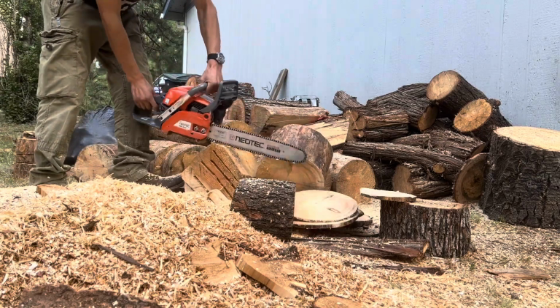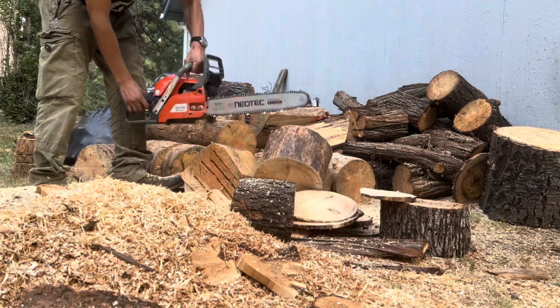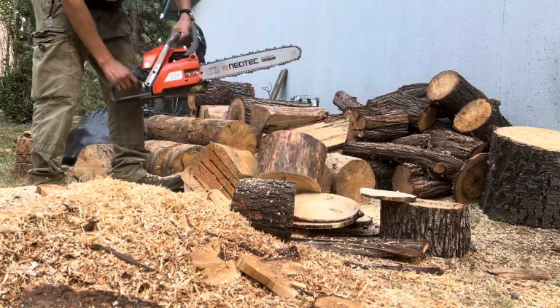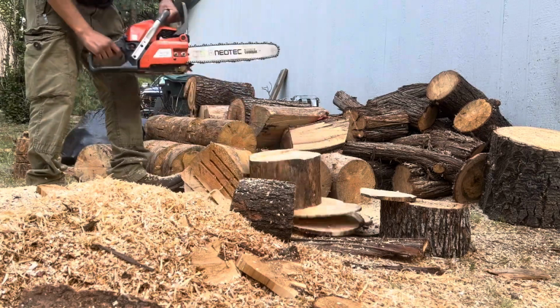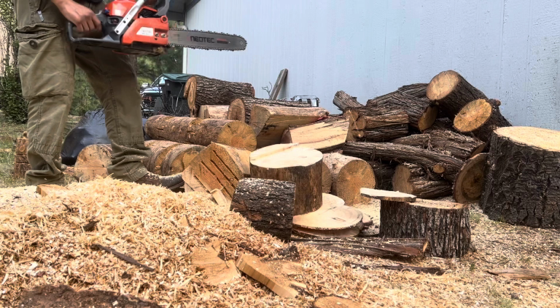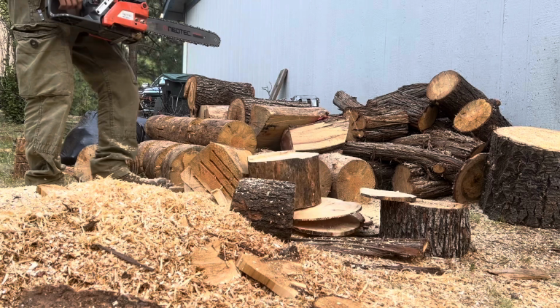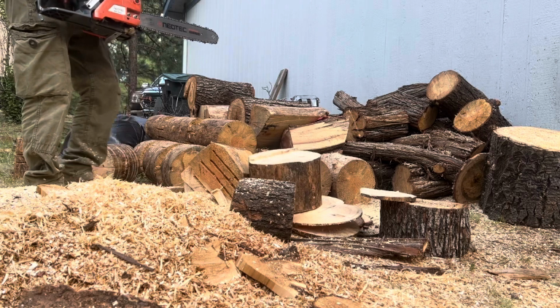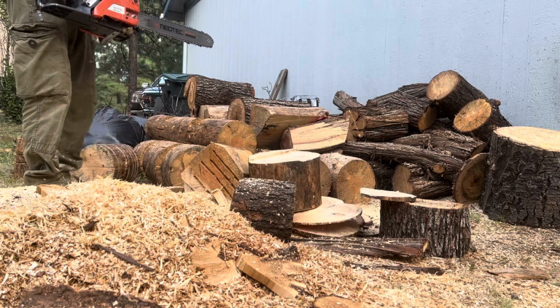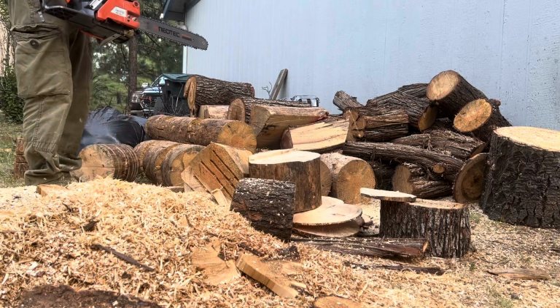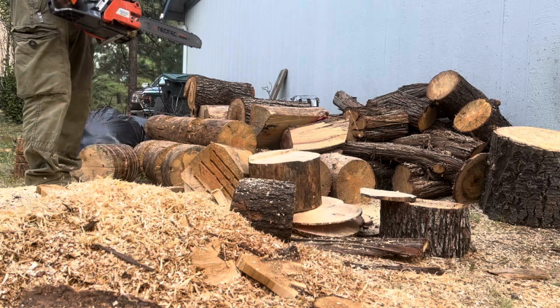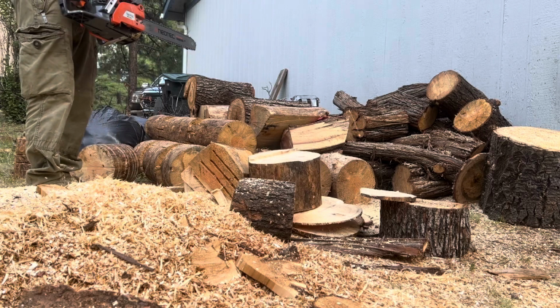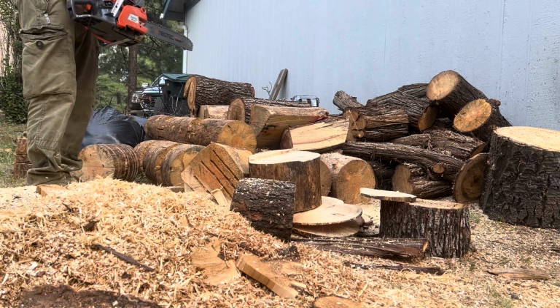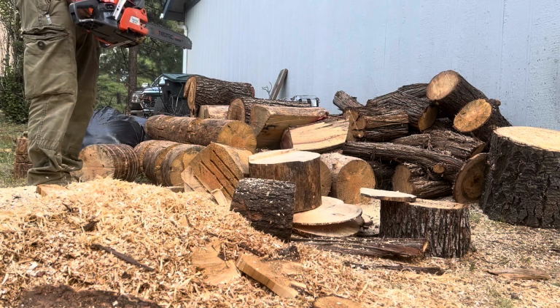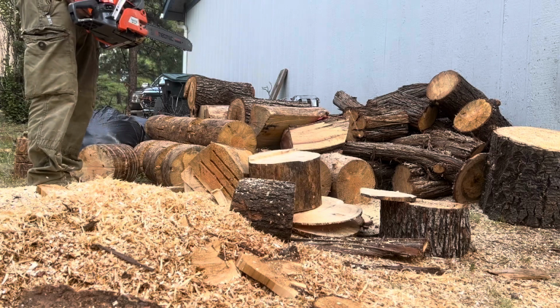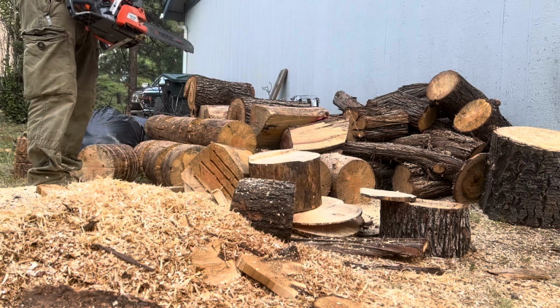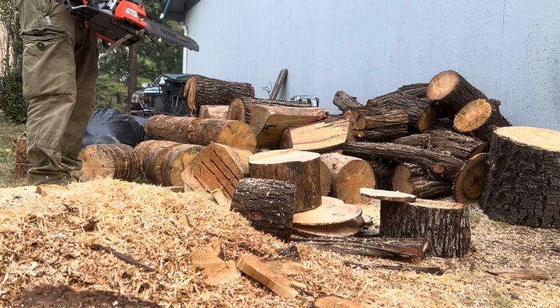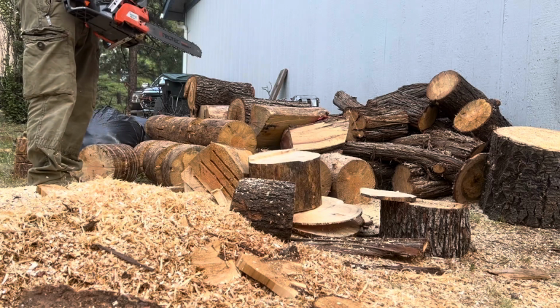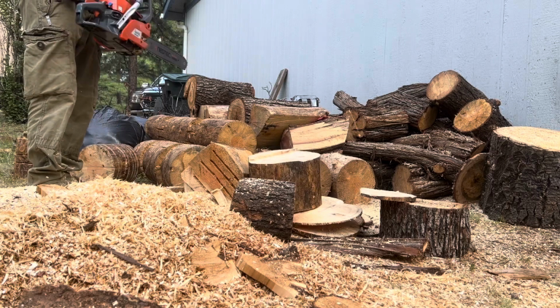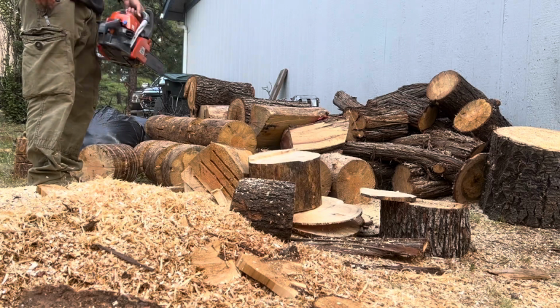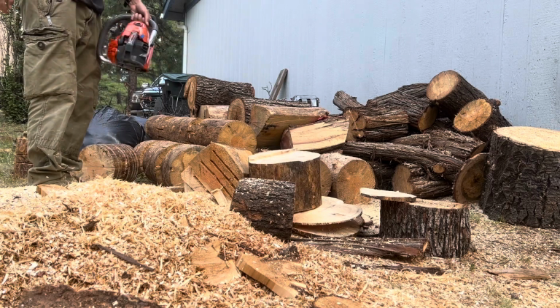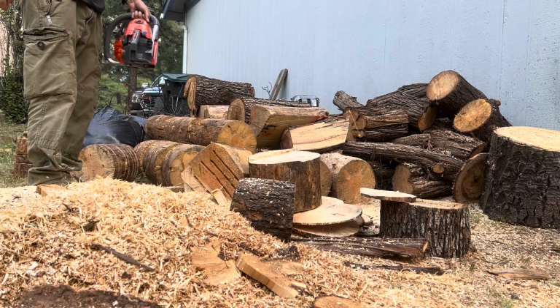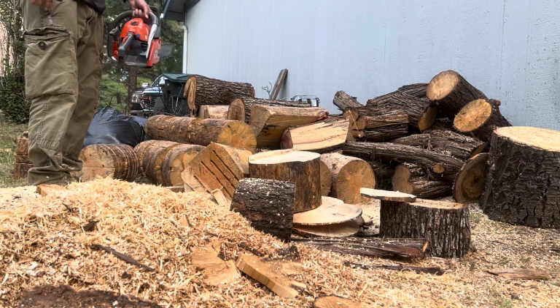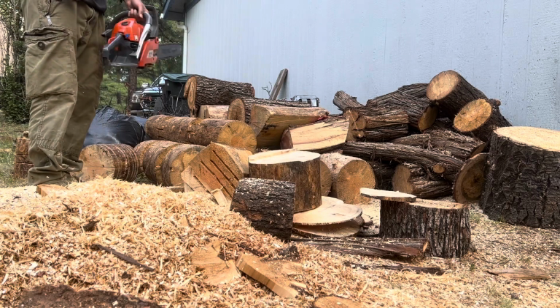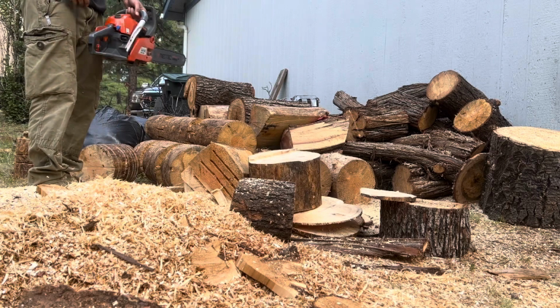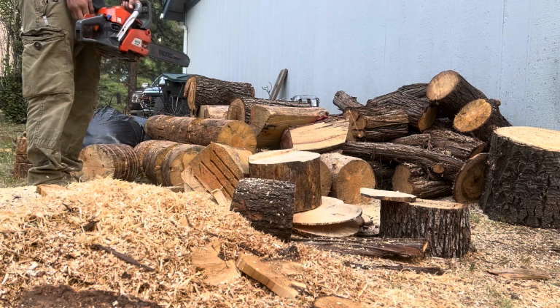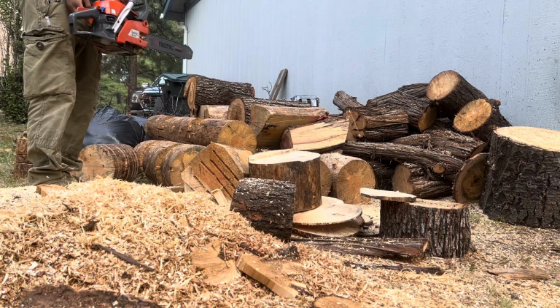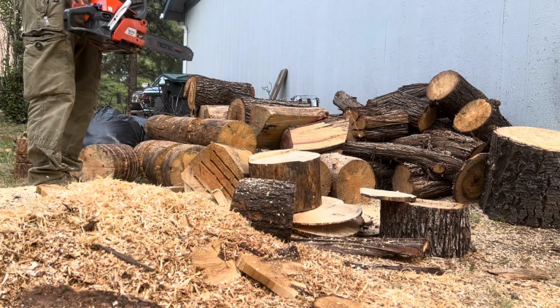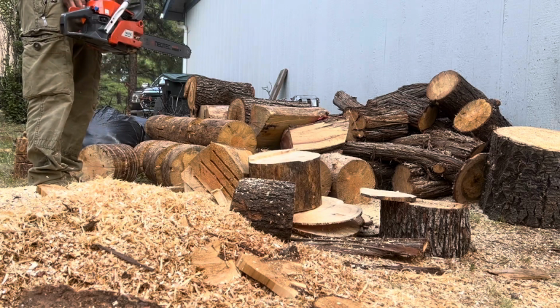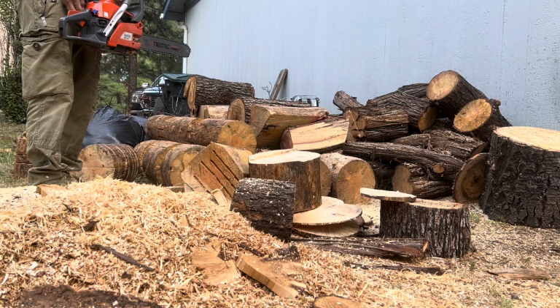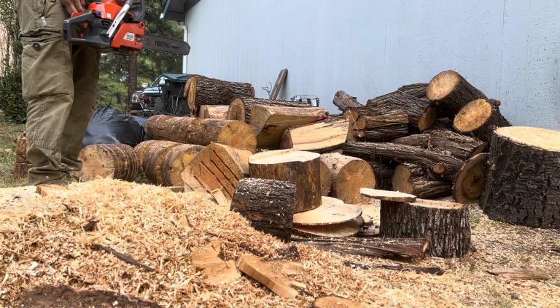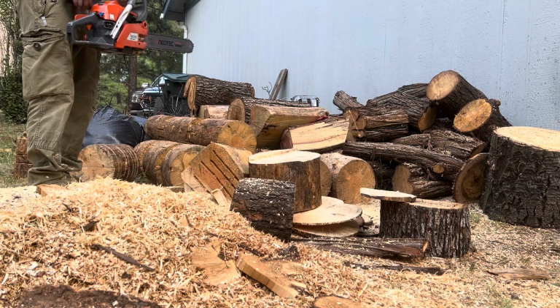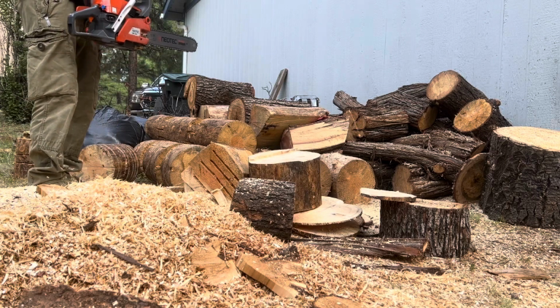That thing got good right there — it got so good it stole the chainsaw.